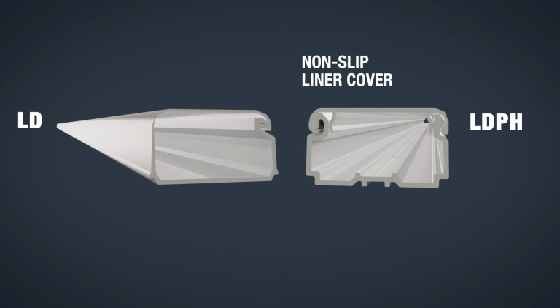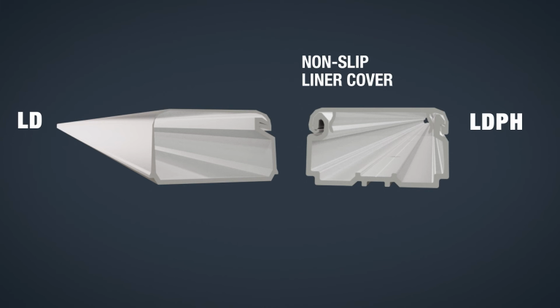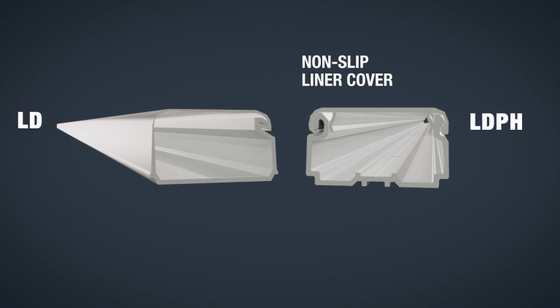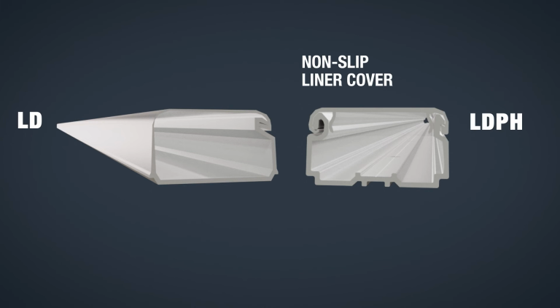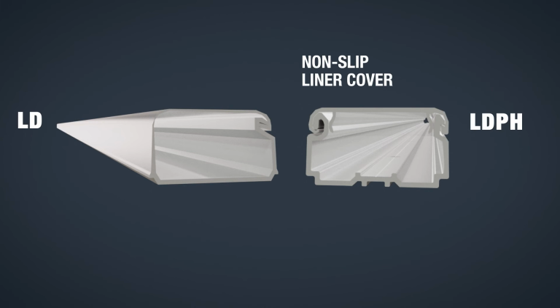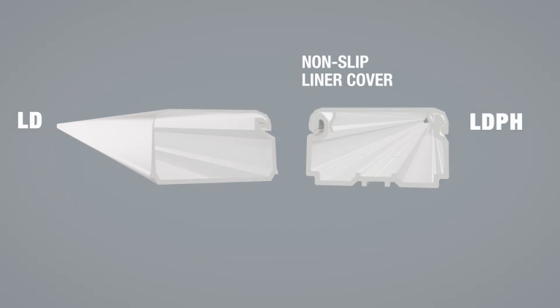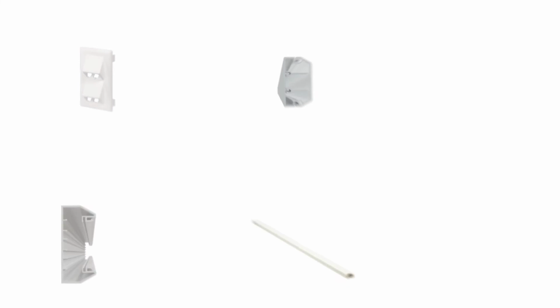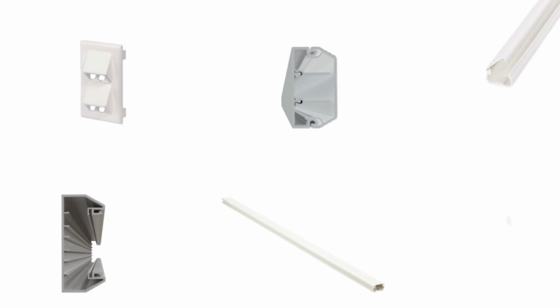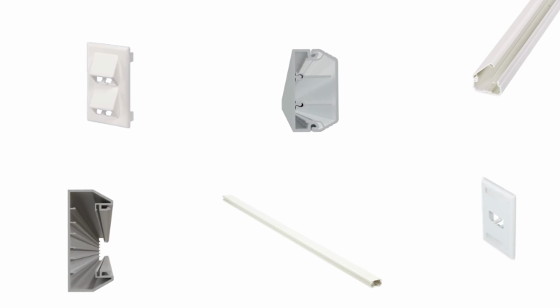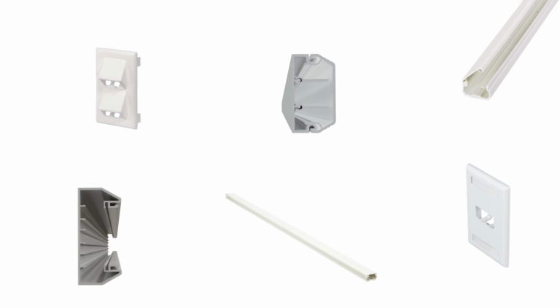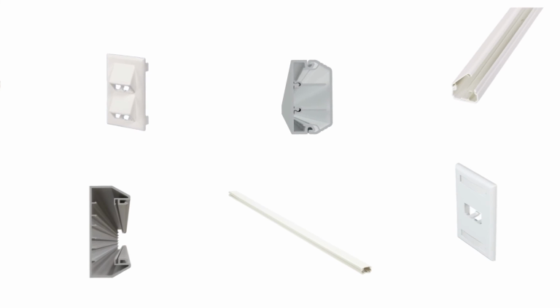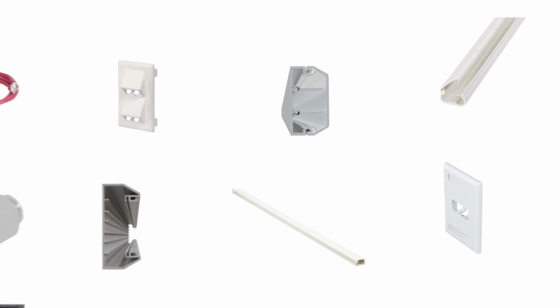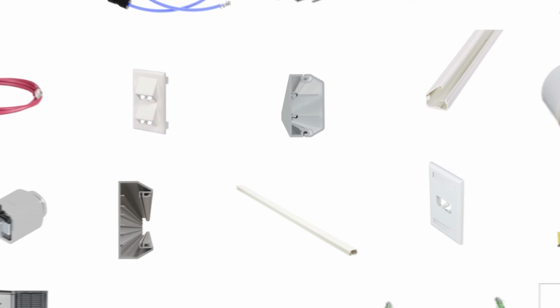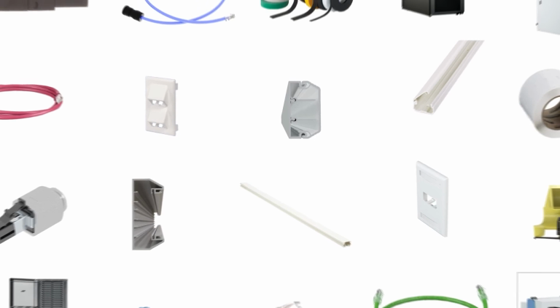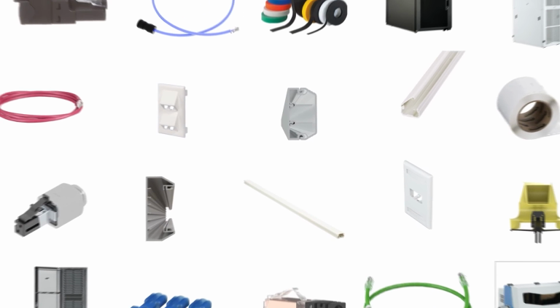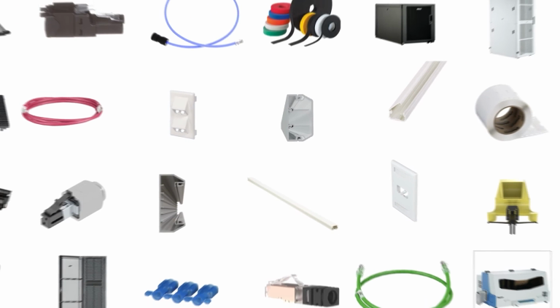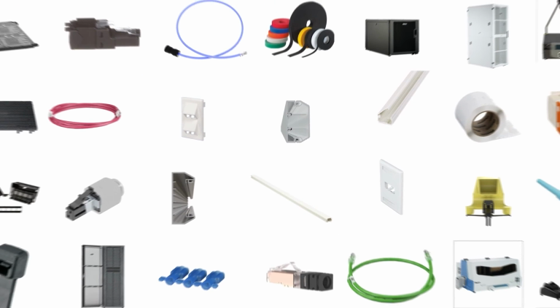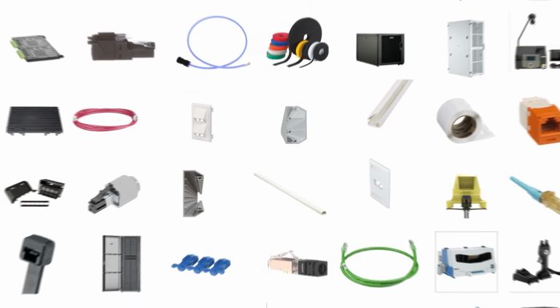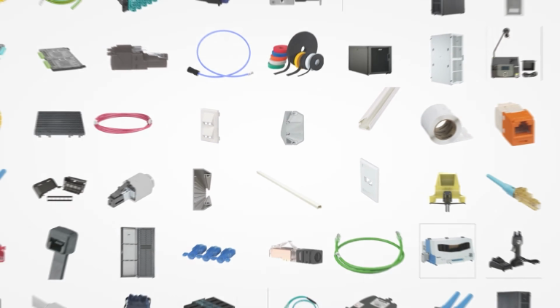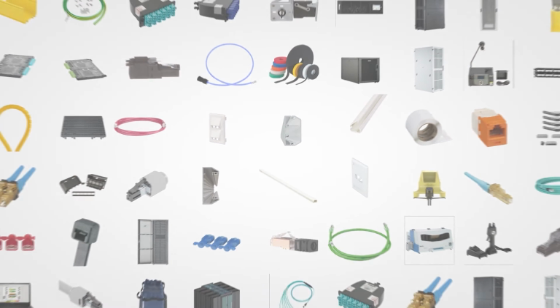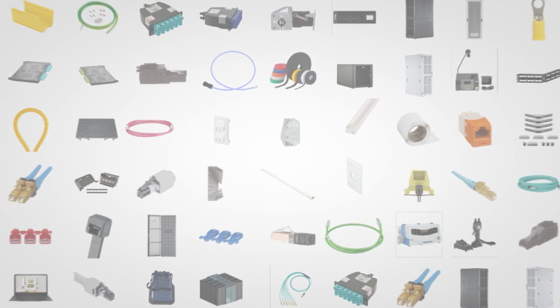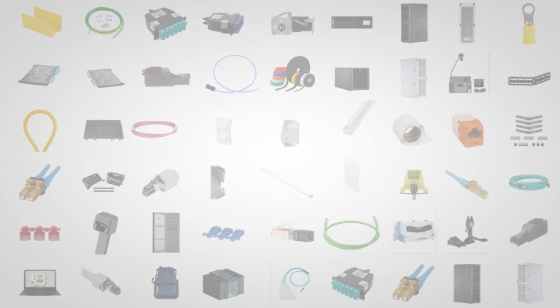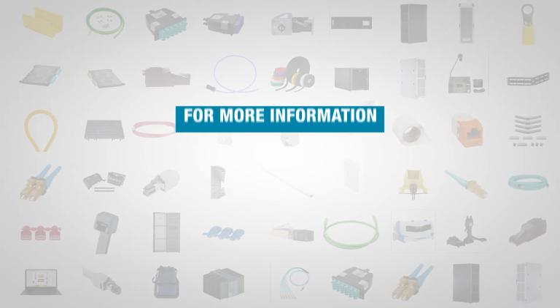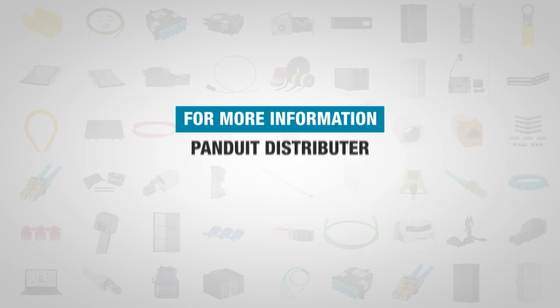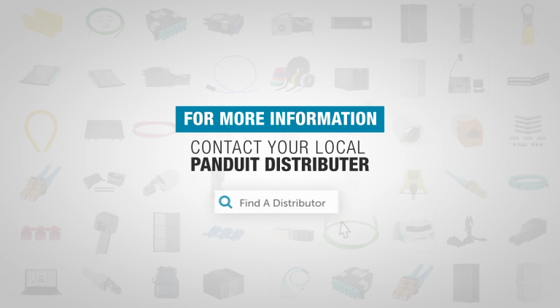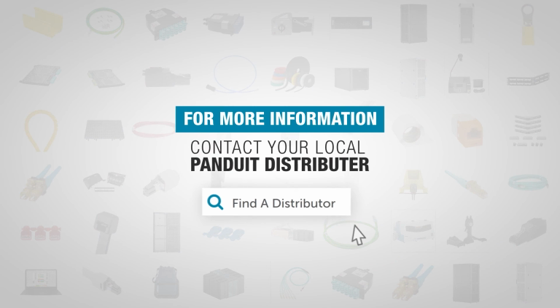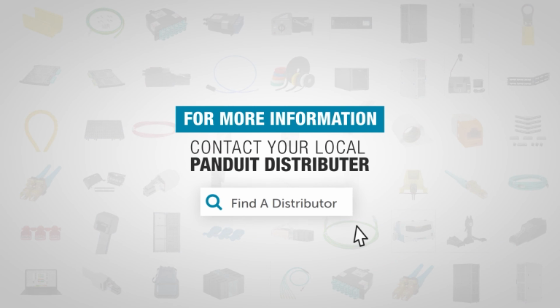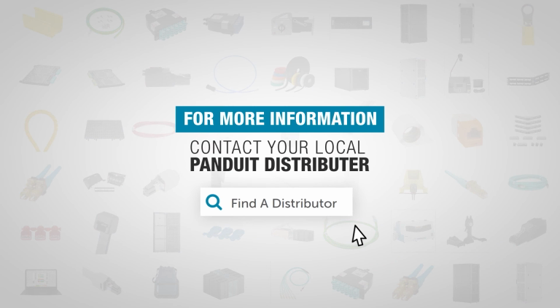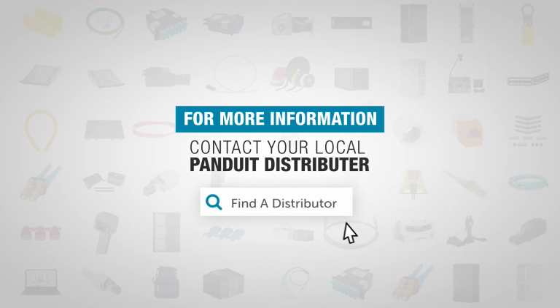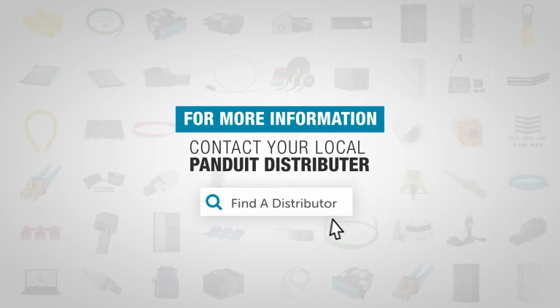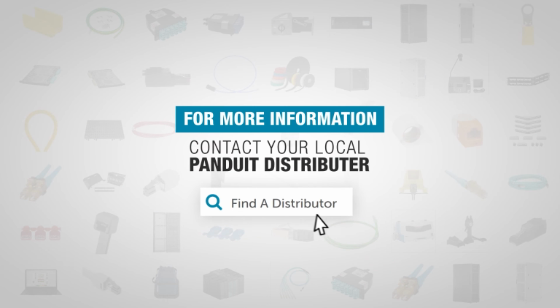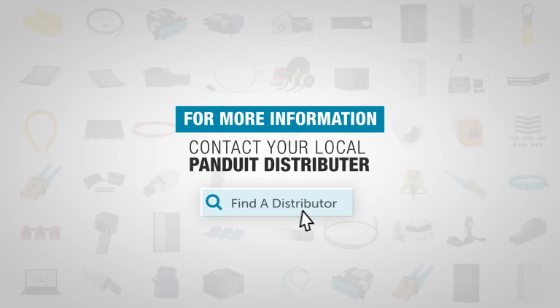To find out more about Panduit's complete line of surface raceway products, contact your local Panduit distributor.